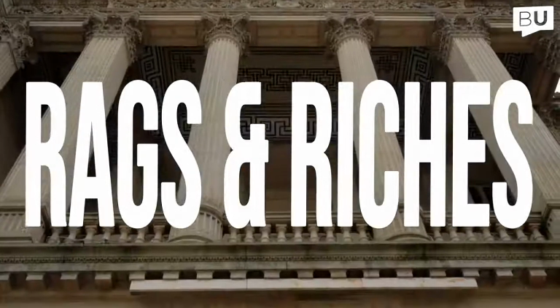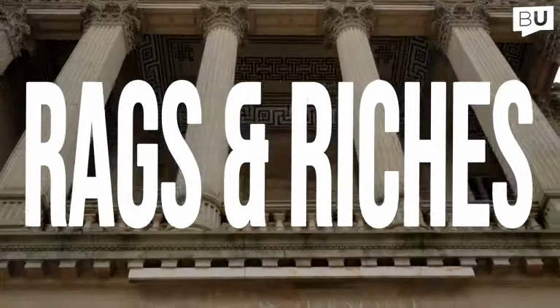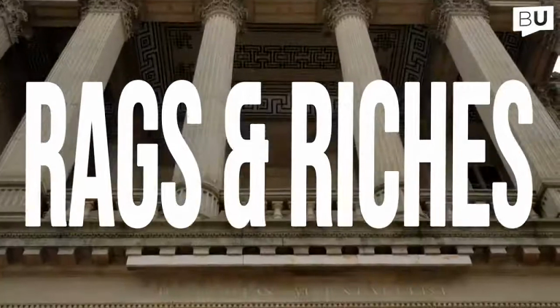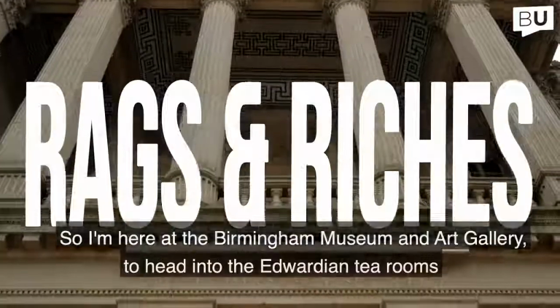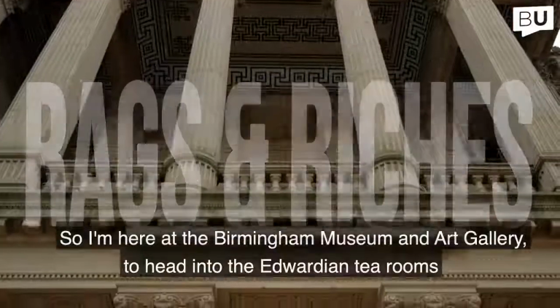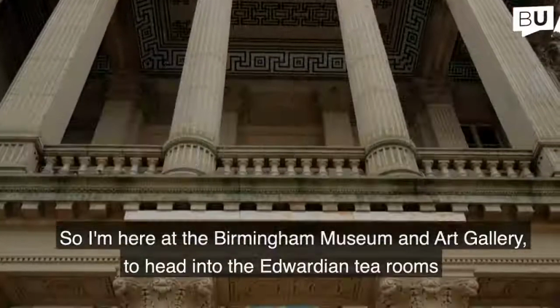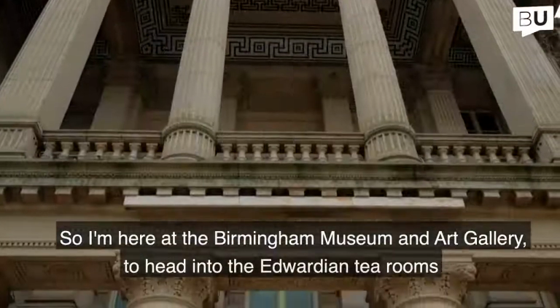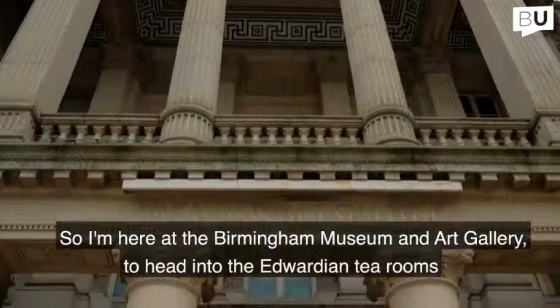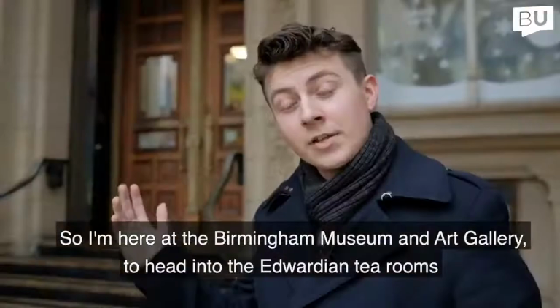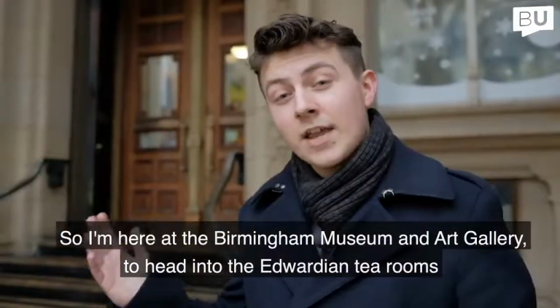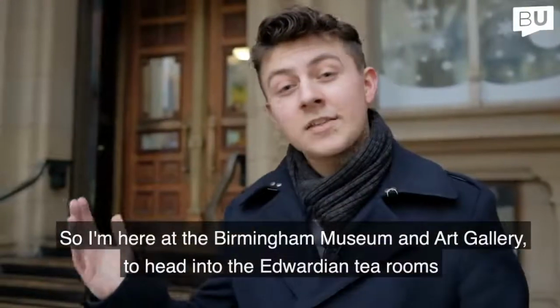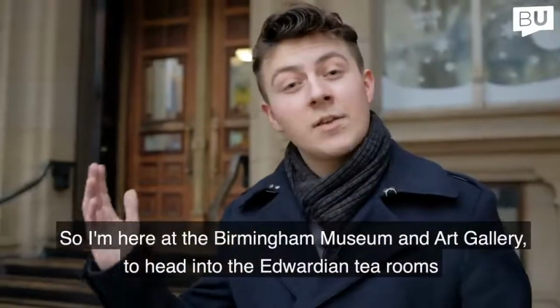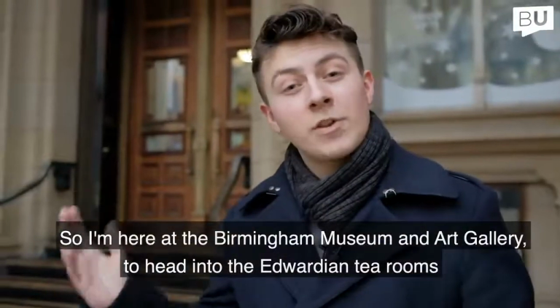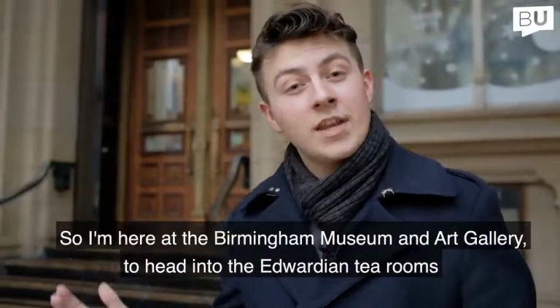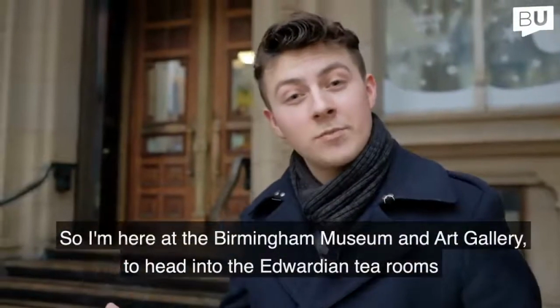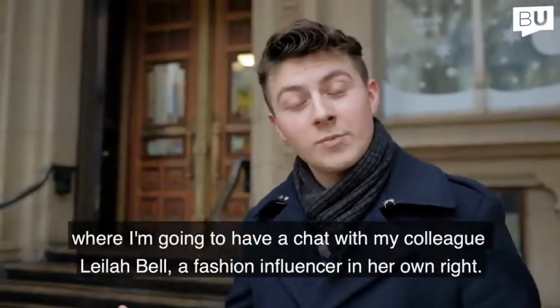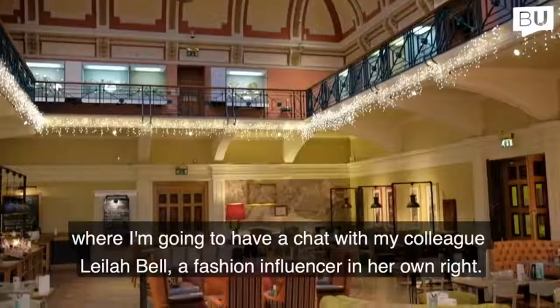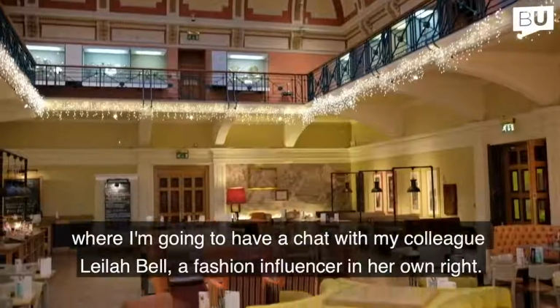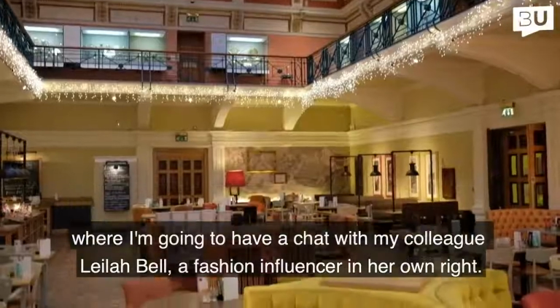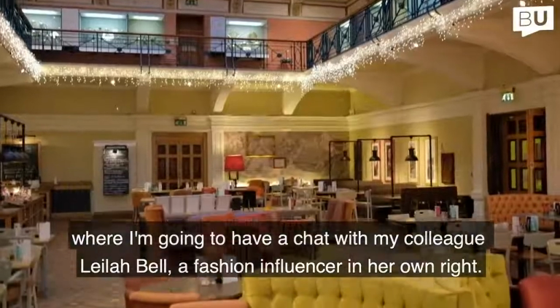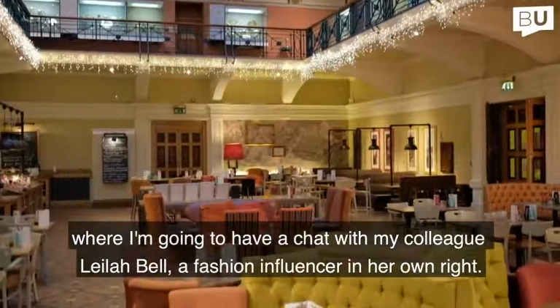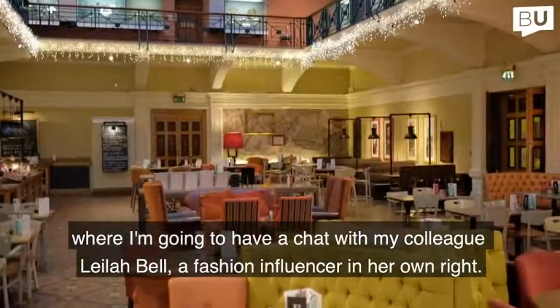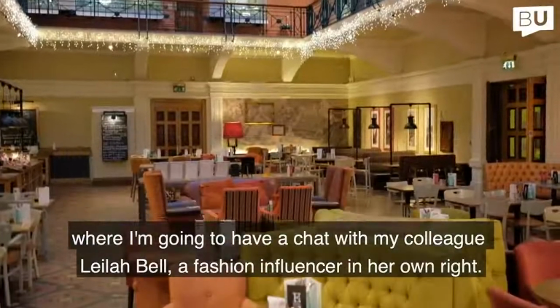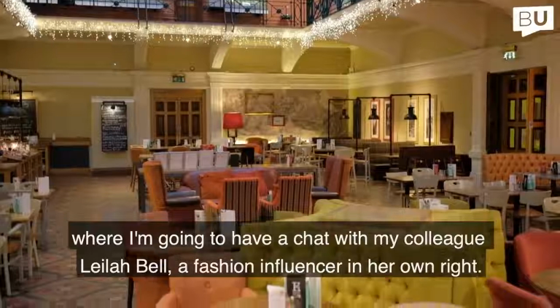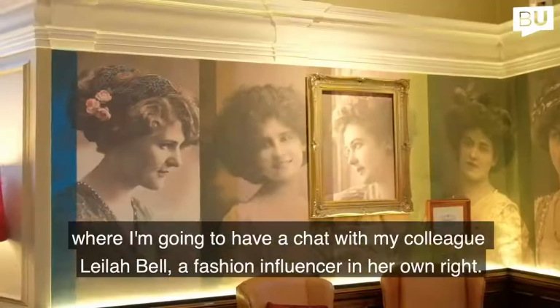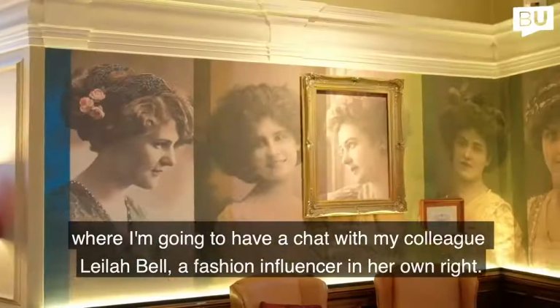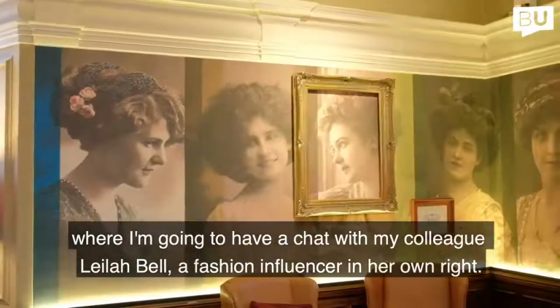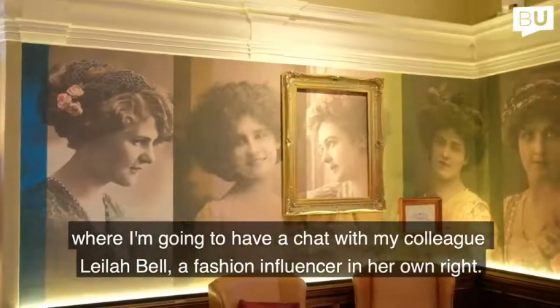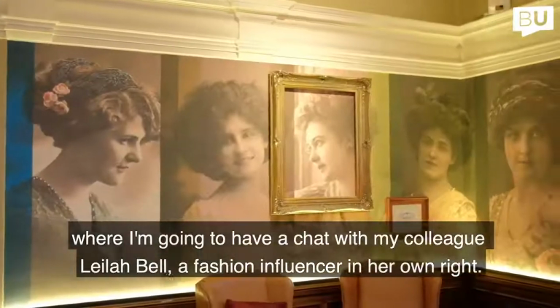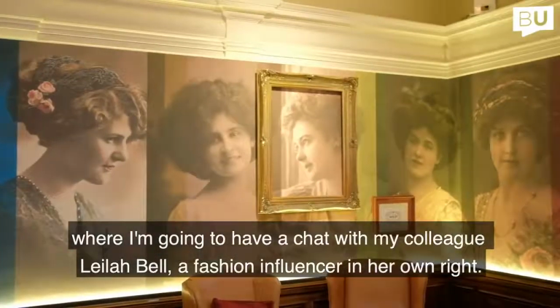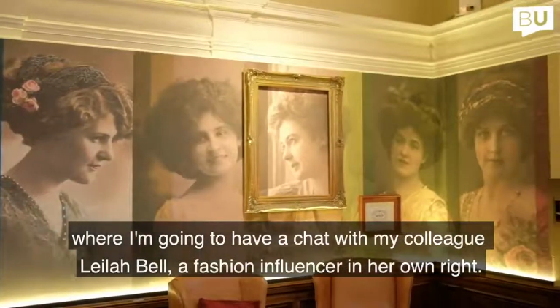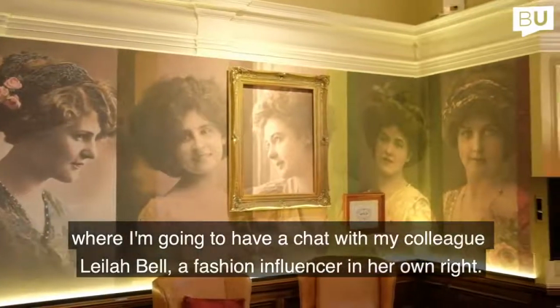I'm here at the Birmingham Museum and Art Gallery, heading into the Edwardian Tea Rooms where I'm going to have a chat with my colleague Layla Bell, a fashion influencer in her own right.